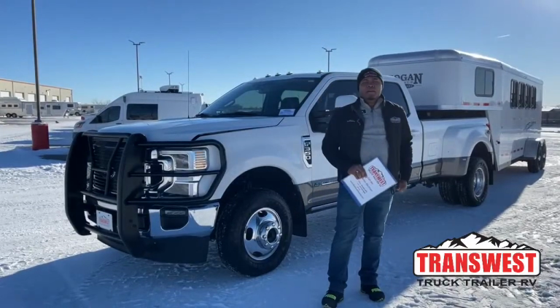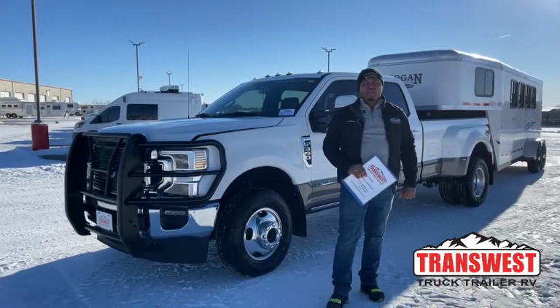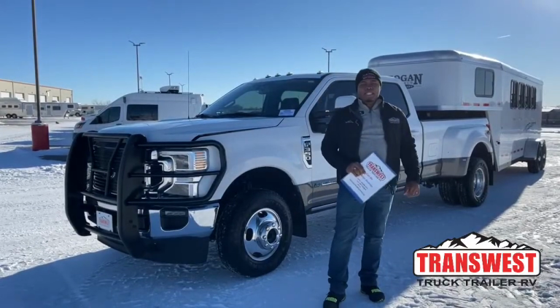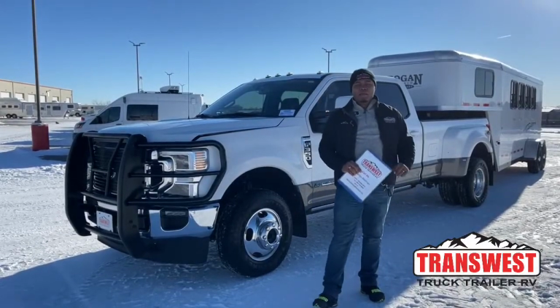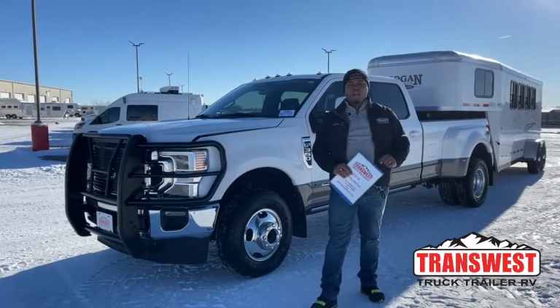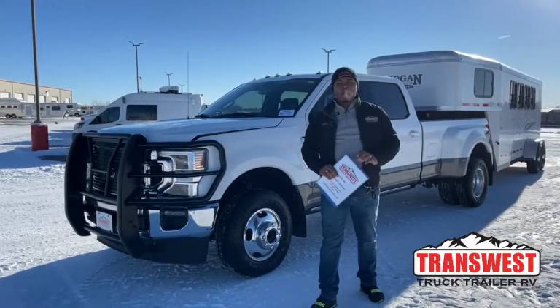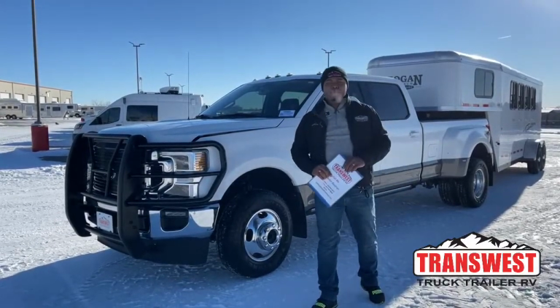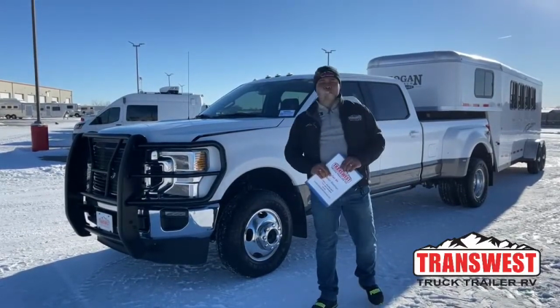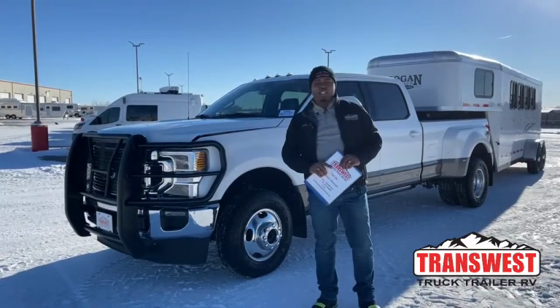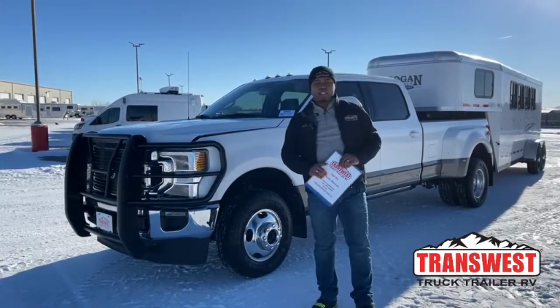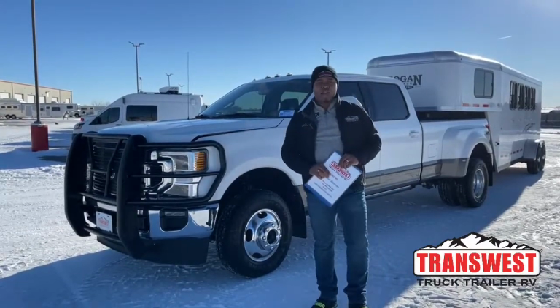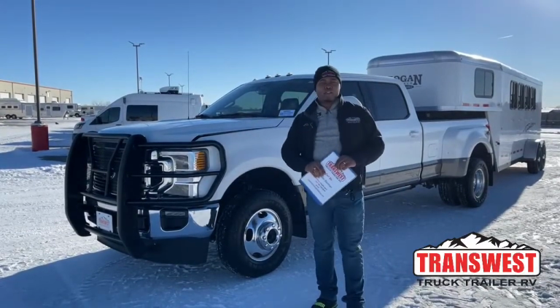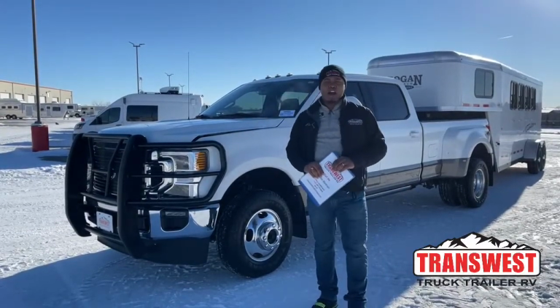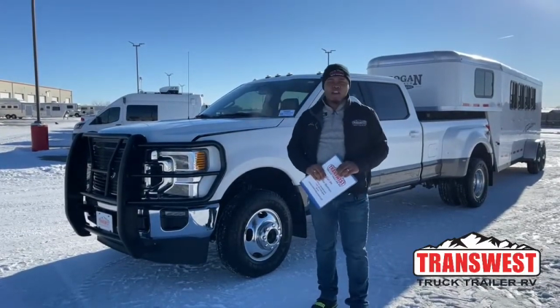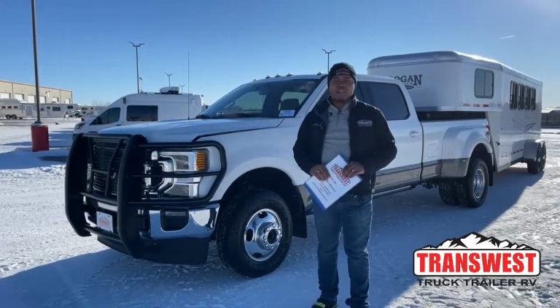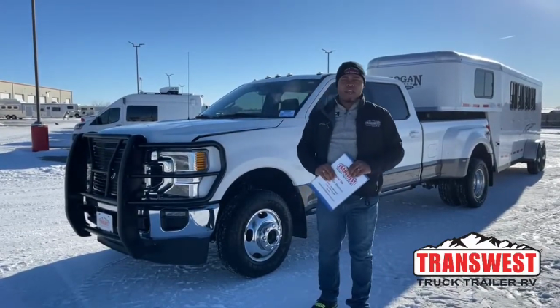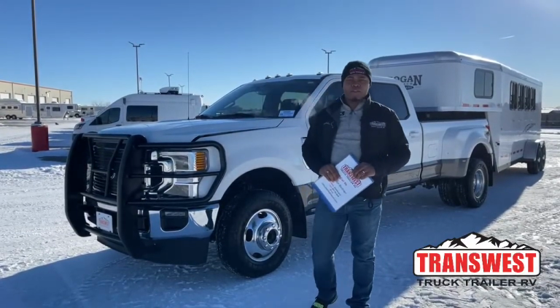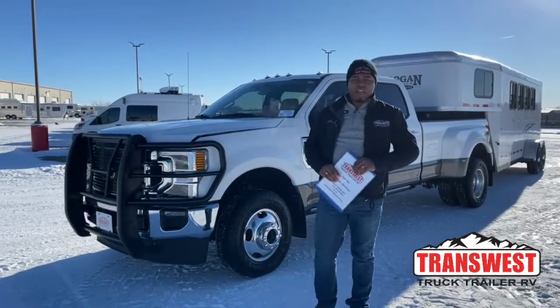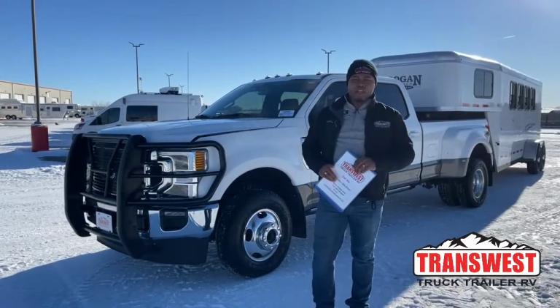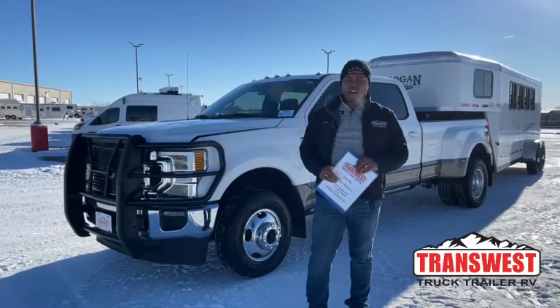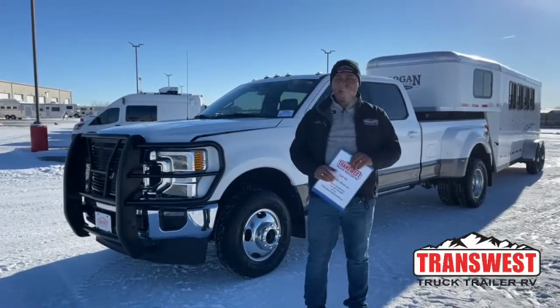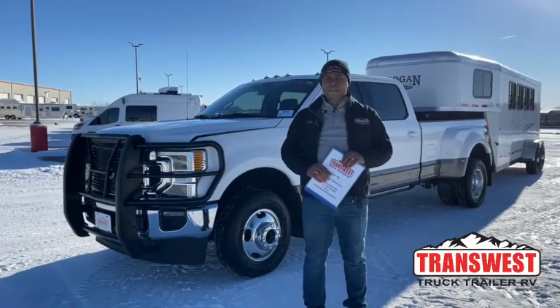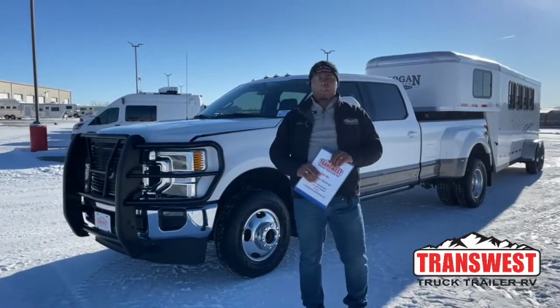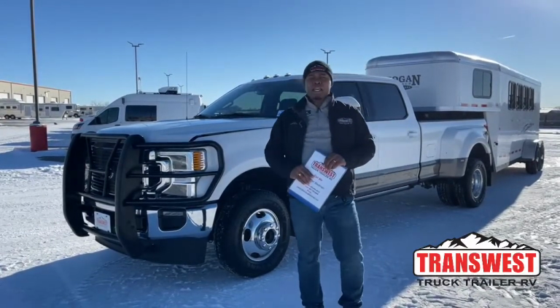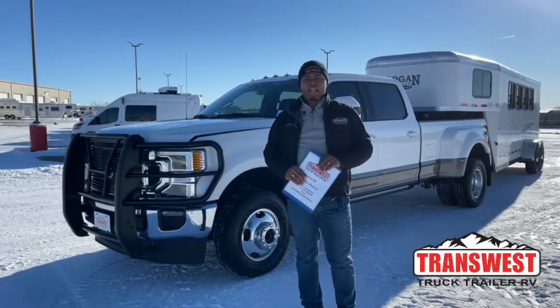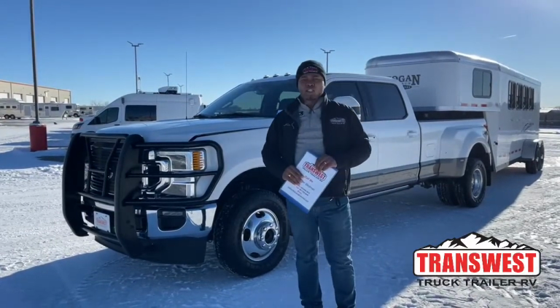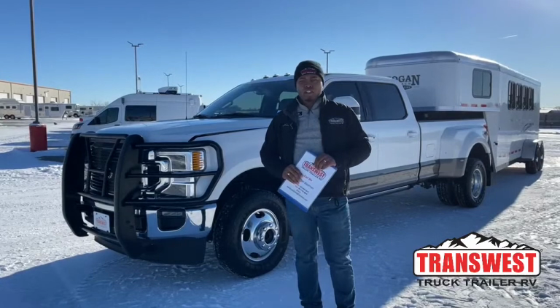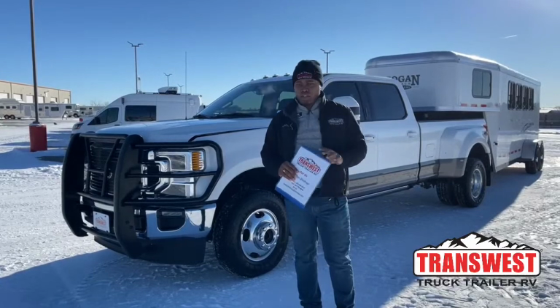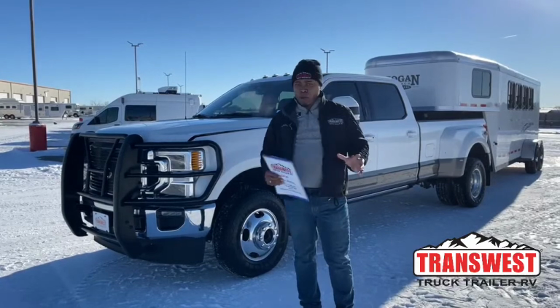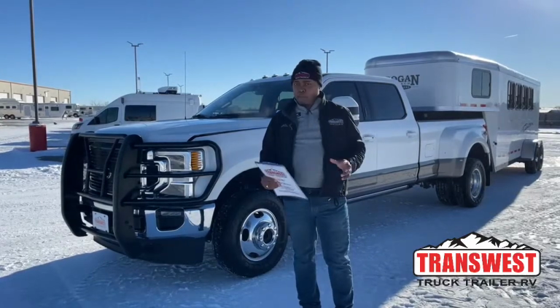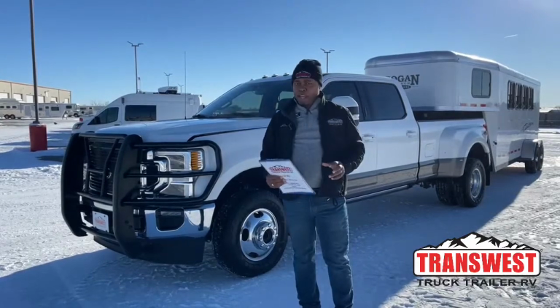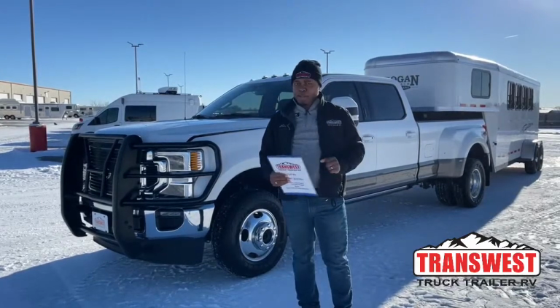Pleasant good morning, welcome to Transwest Truck Trailer RV here in Federal, Colorado. It's yours truly, Marlon Bledman.